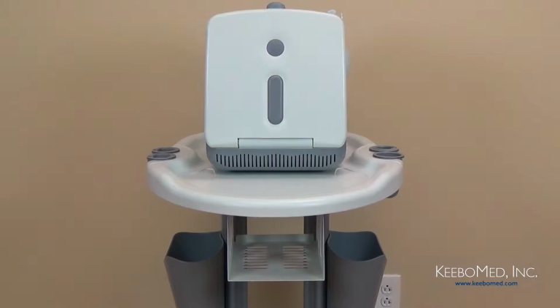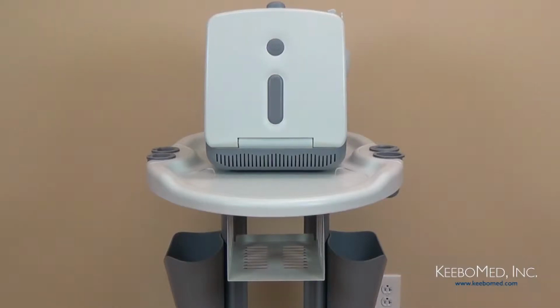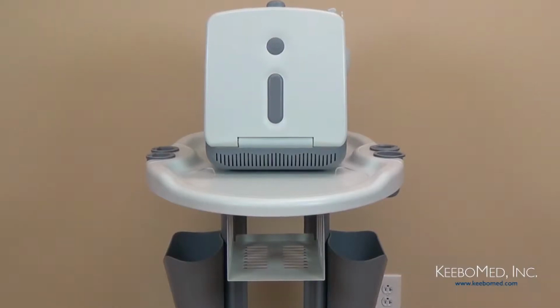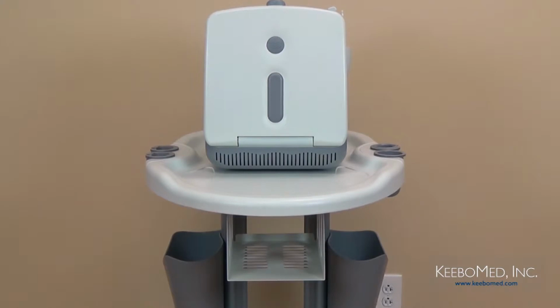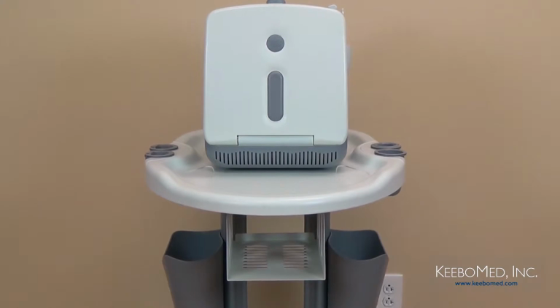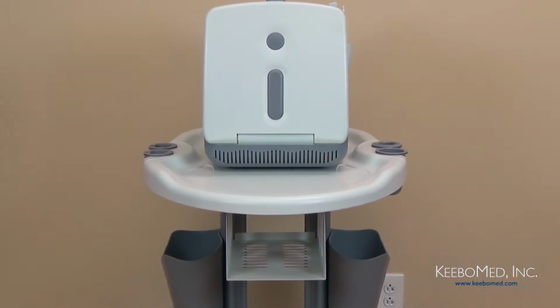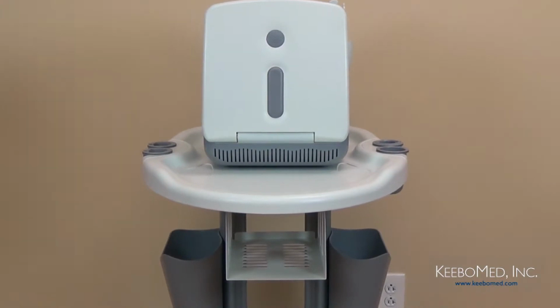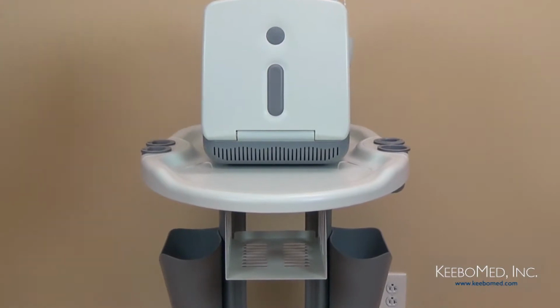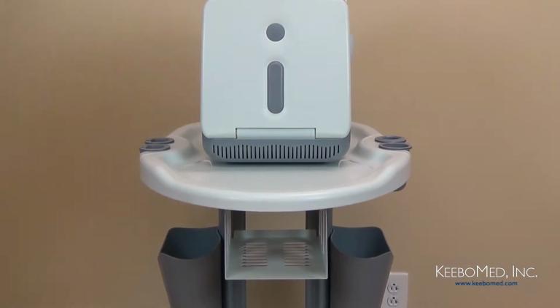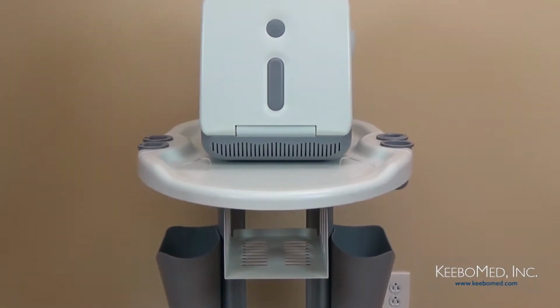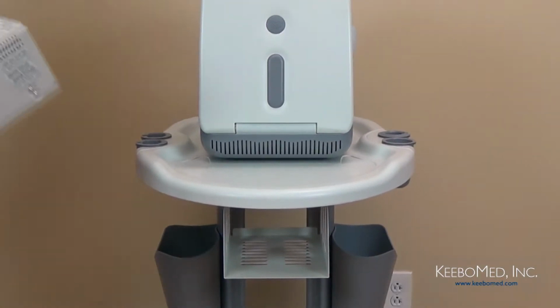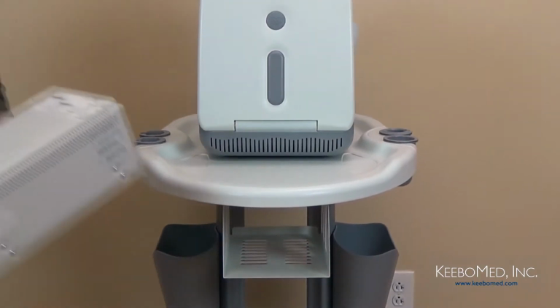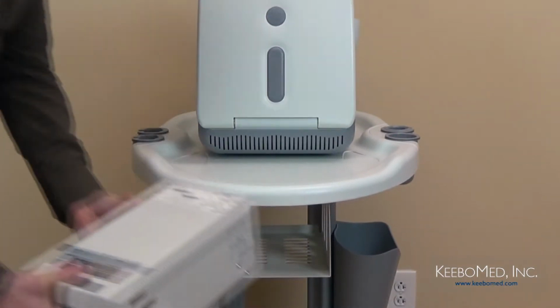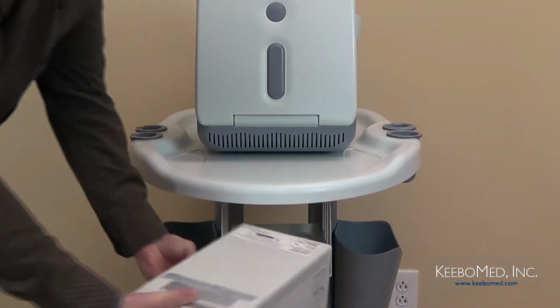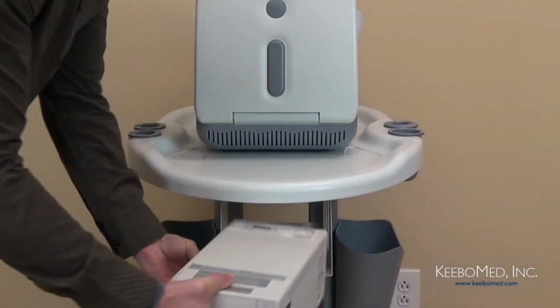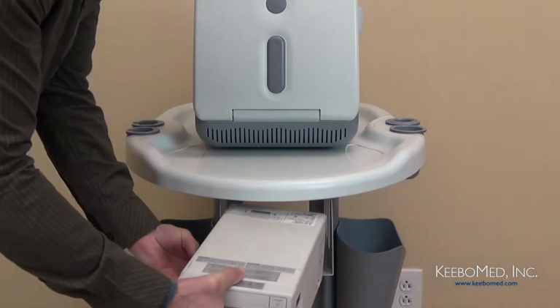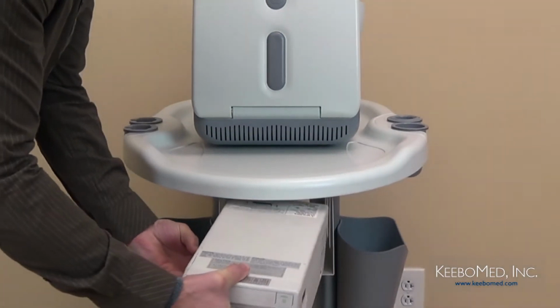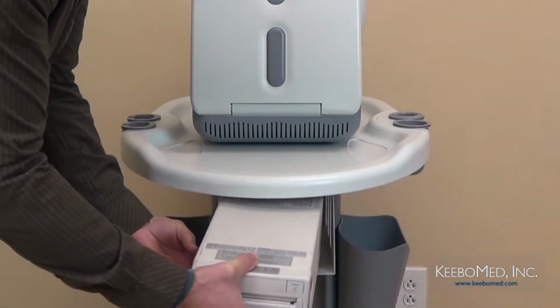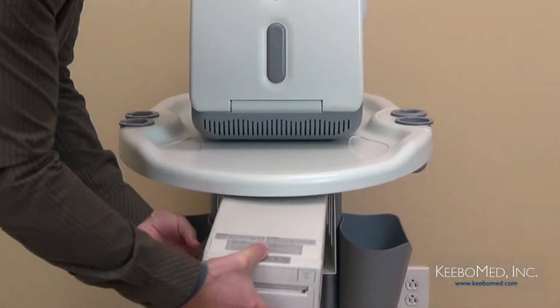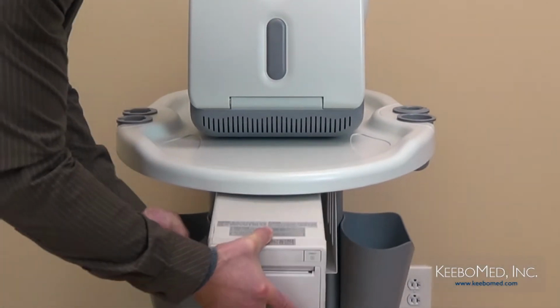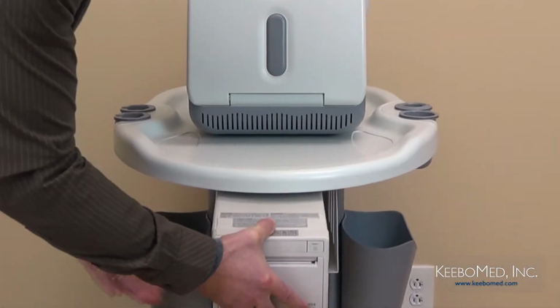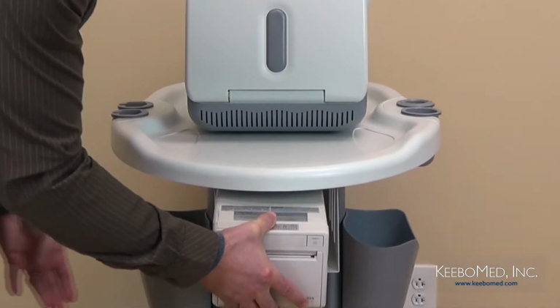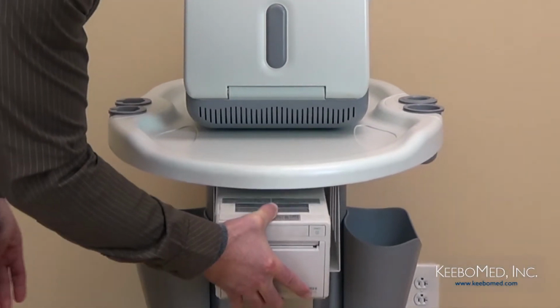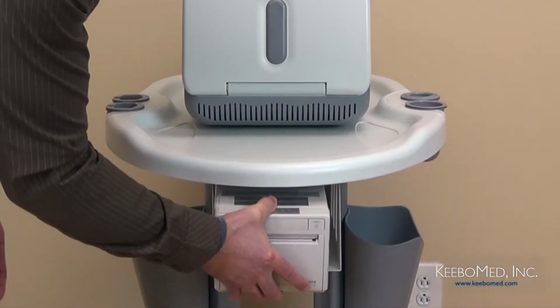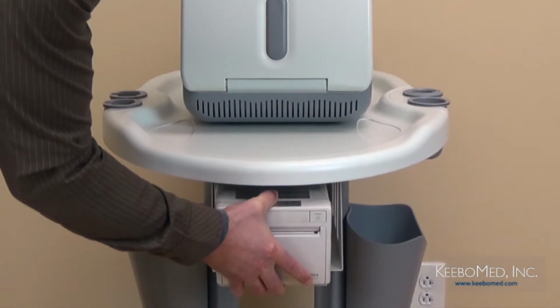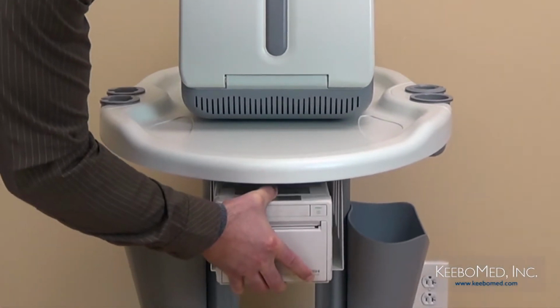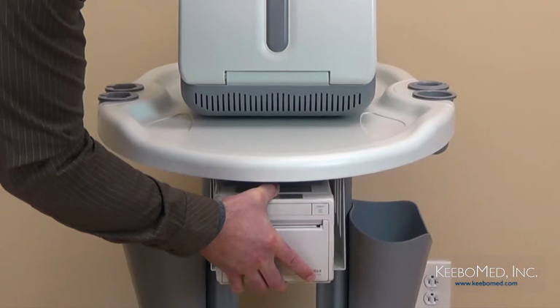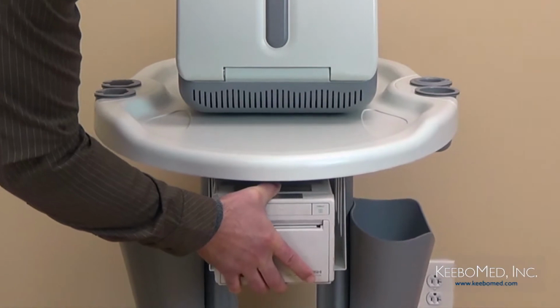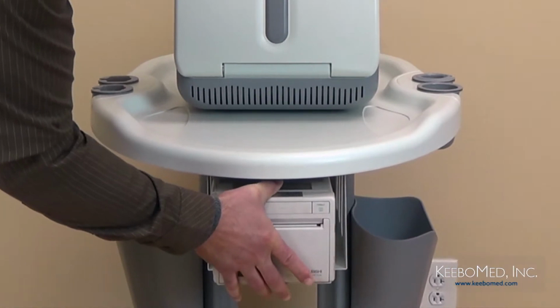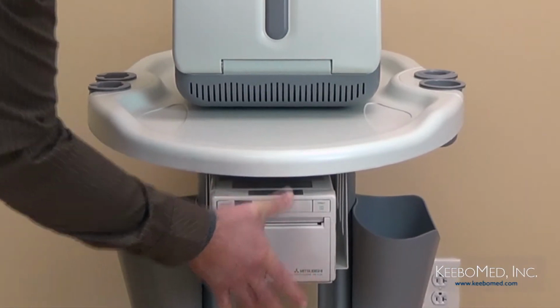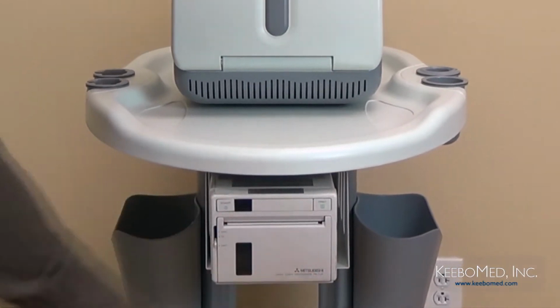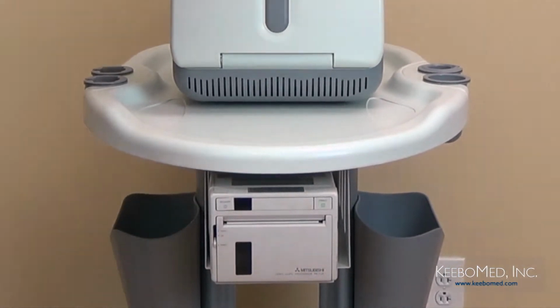Step number one: put the video printer beside the main unit, or on the video printer shelf if you are using a trolley.